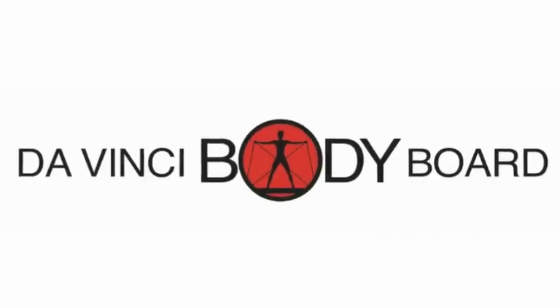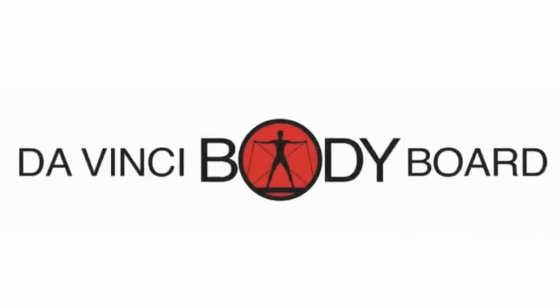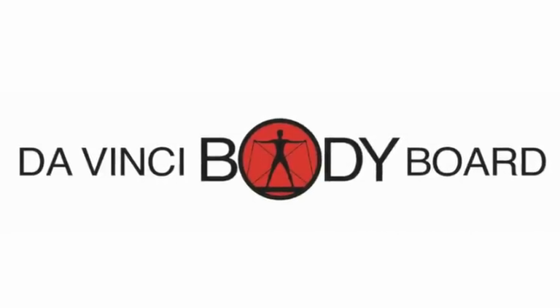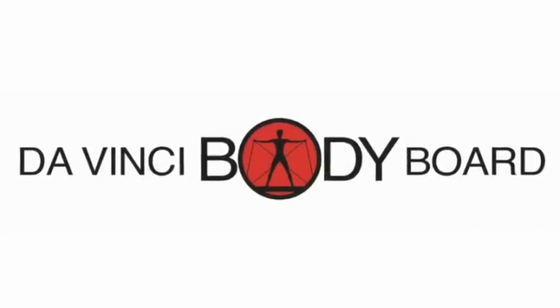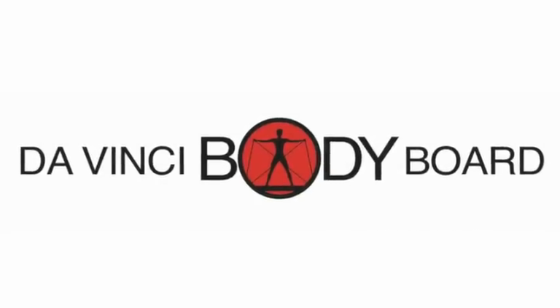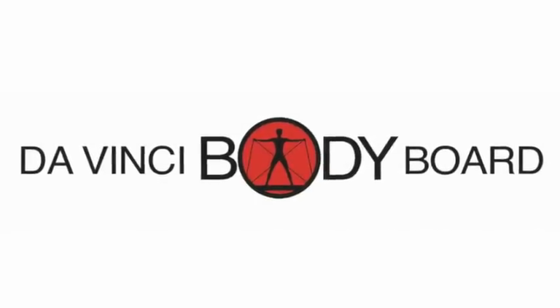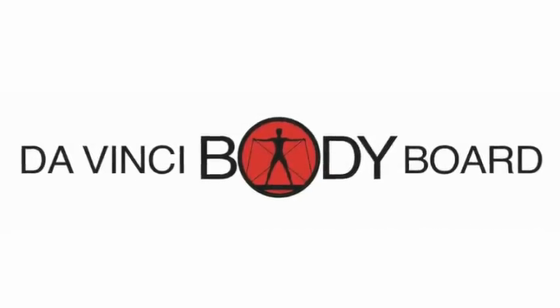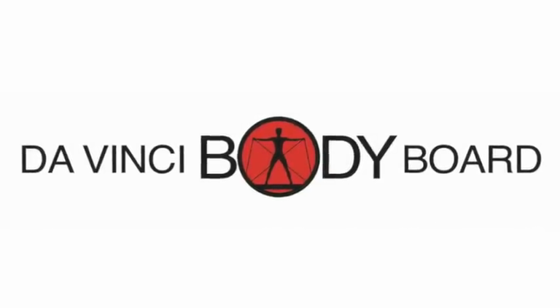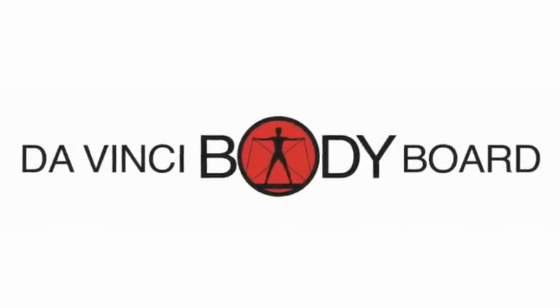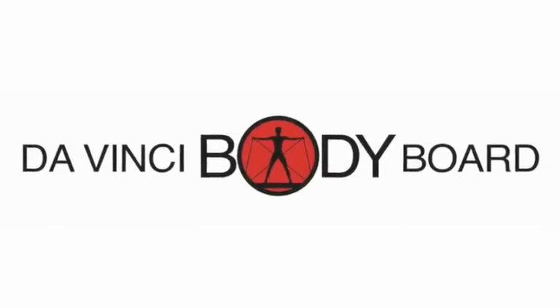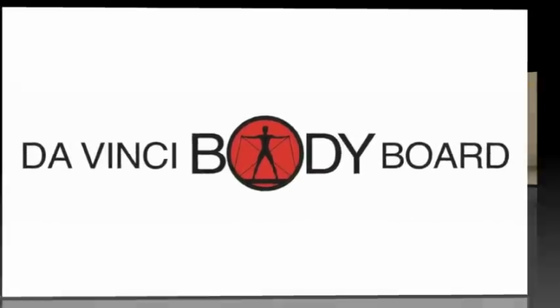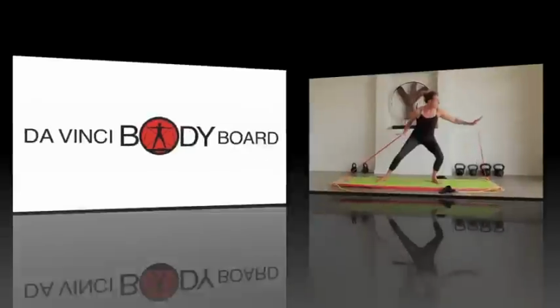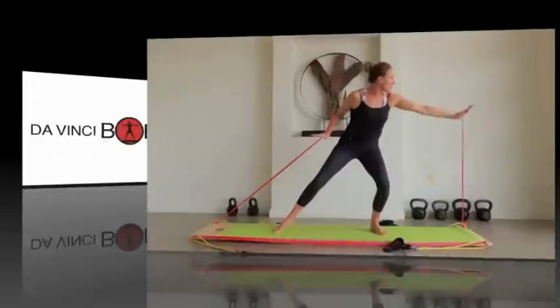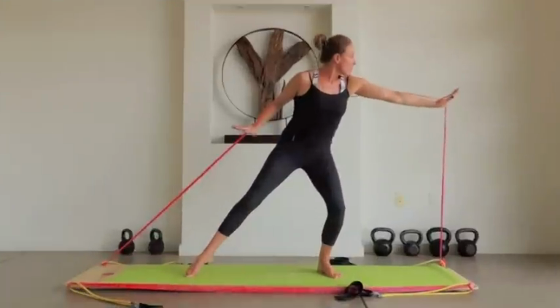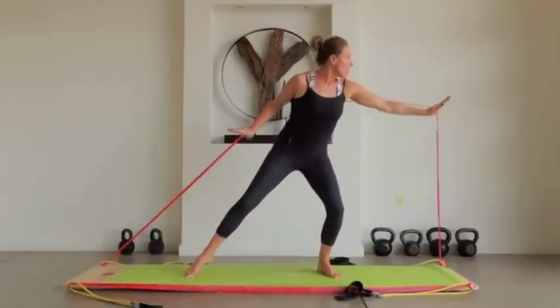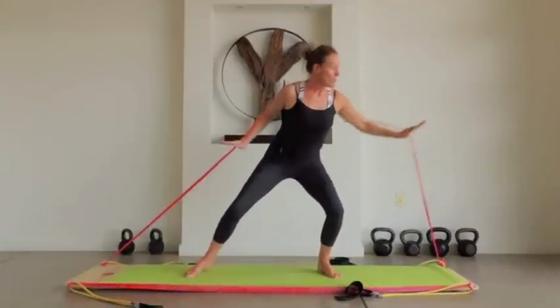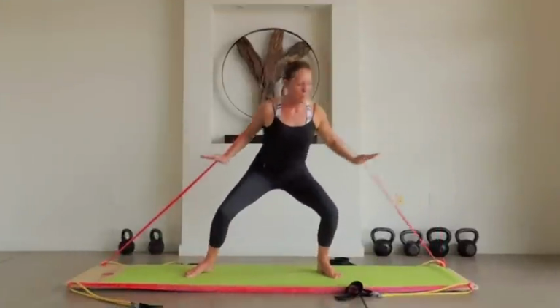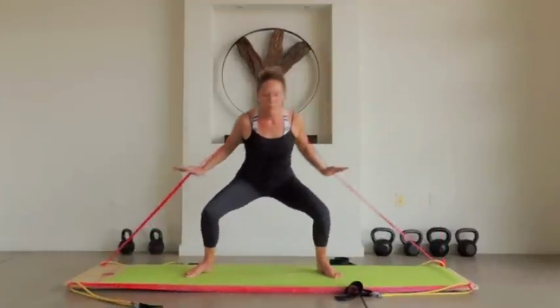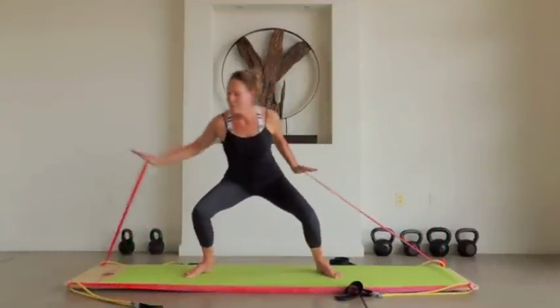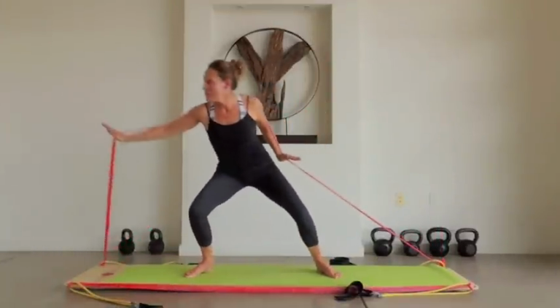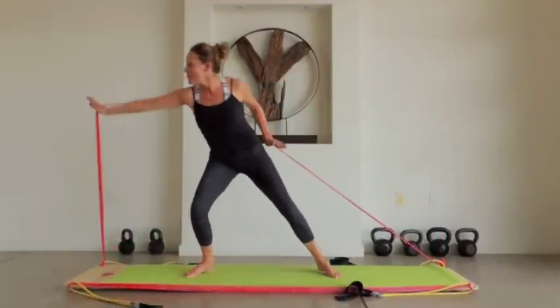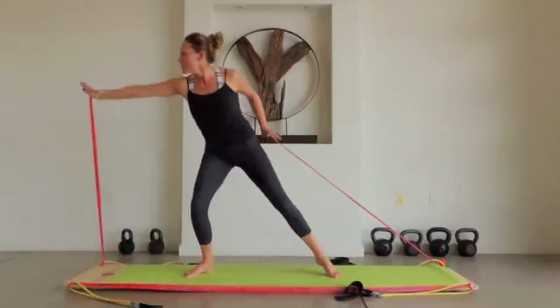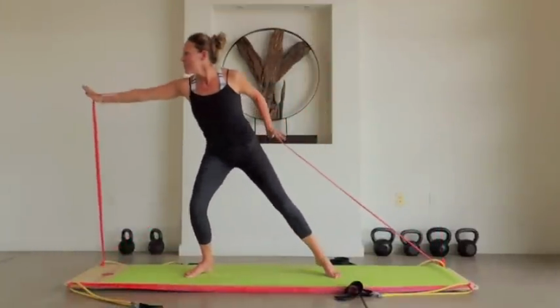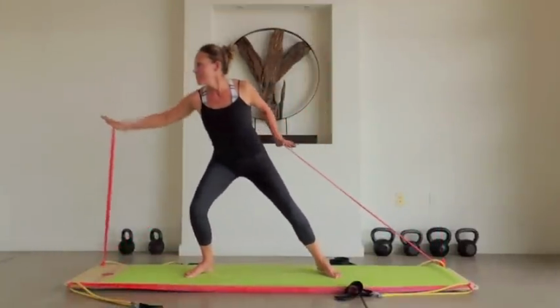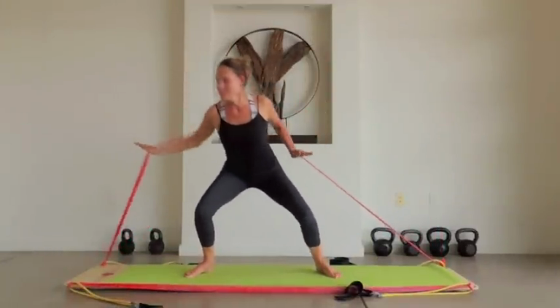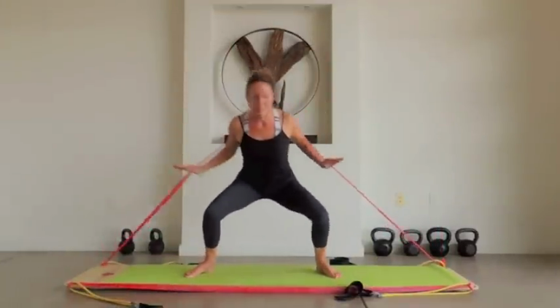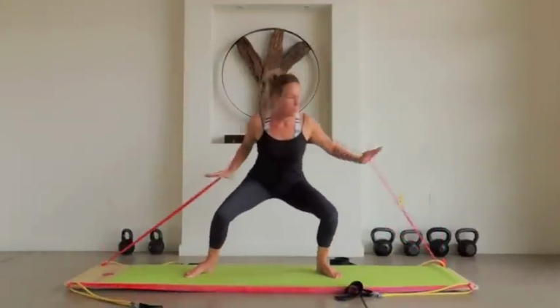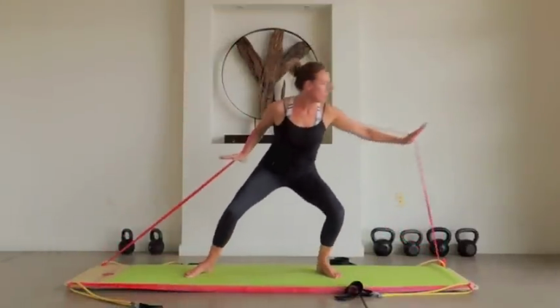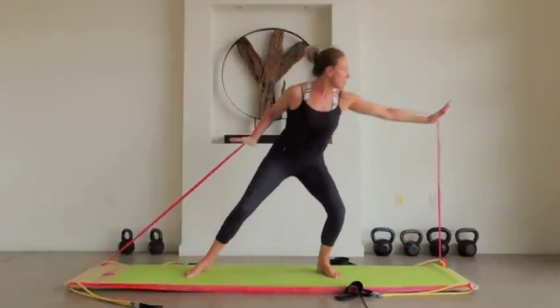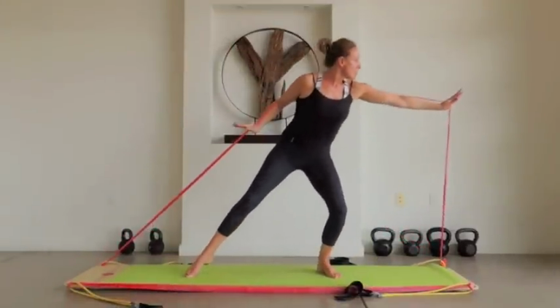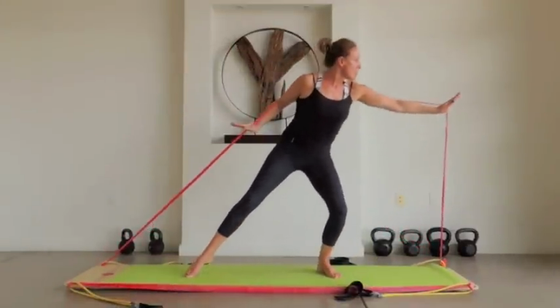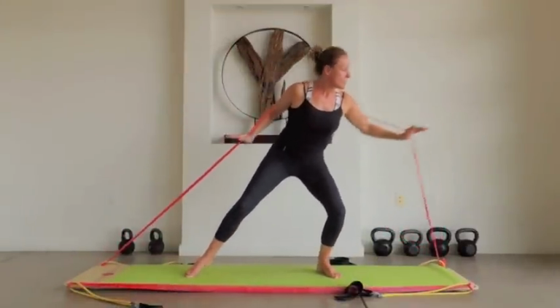Introducing the DaVinci Body Board. Let's get started with some resistance stretching to warm up the muscles and get your heart rate up a bit.